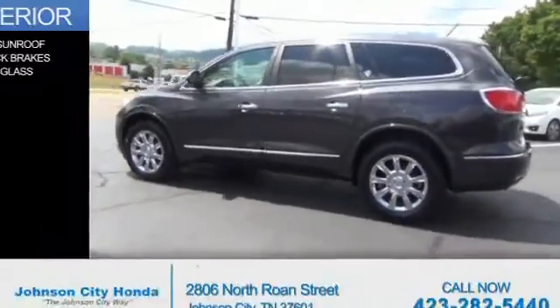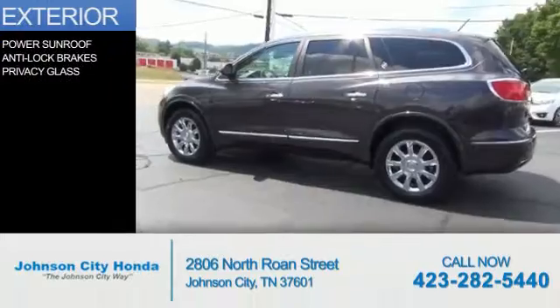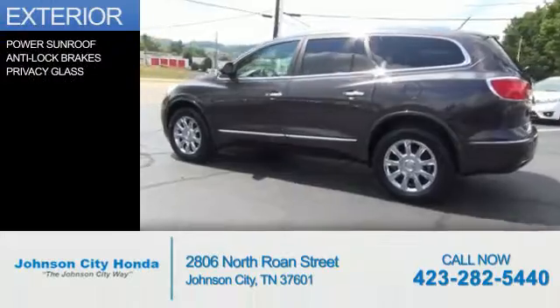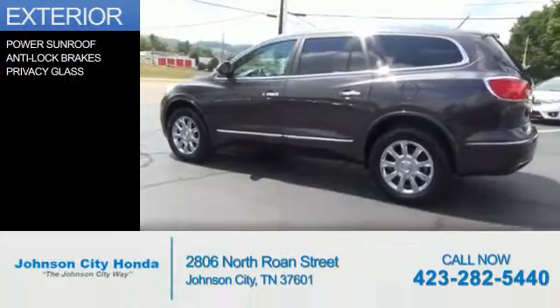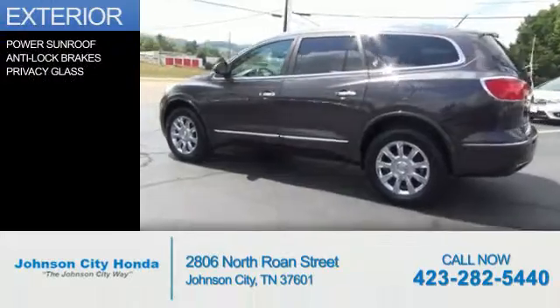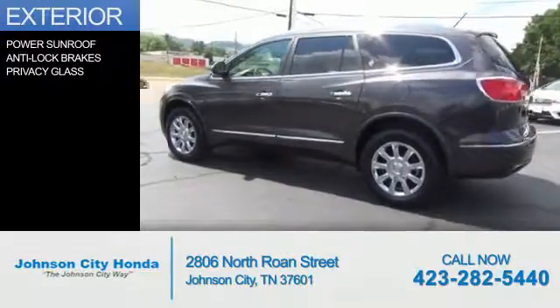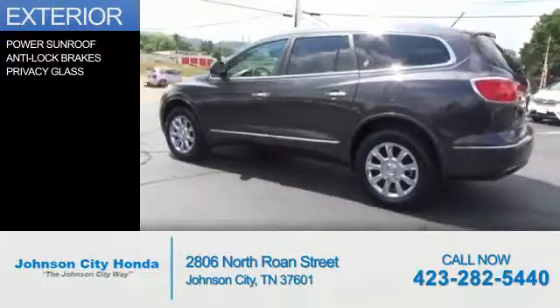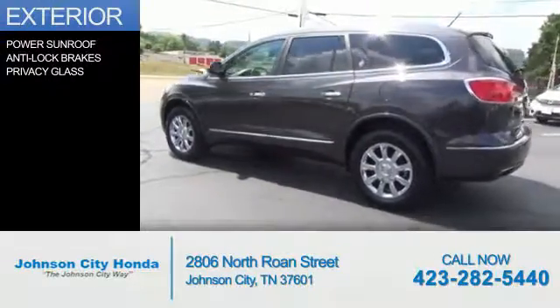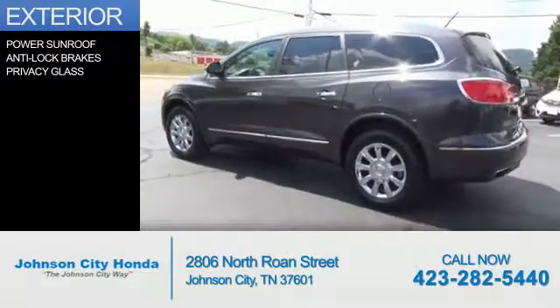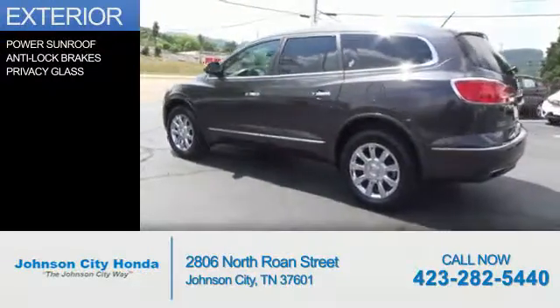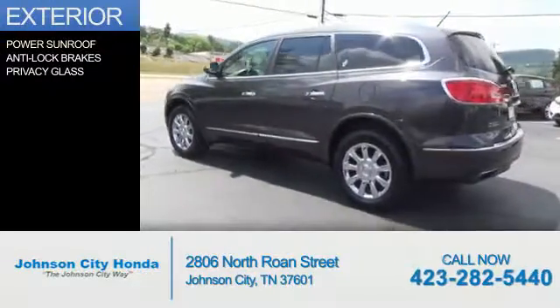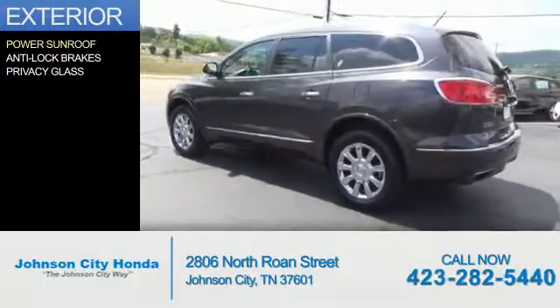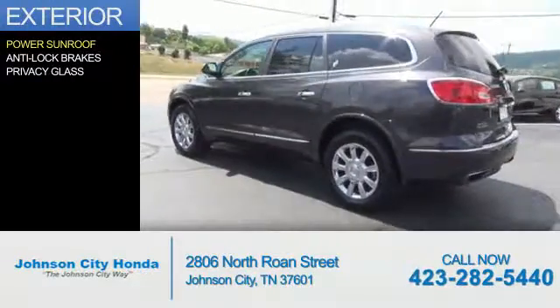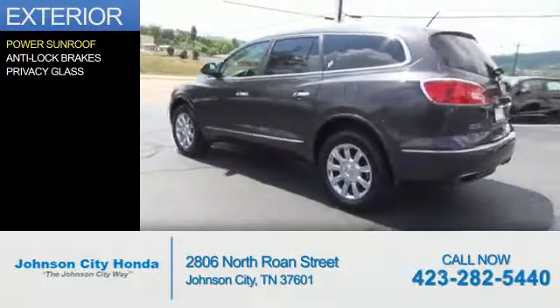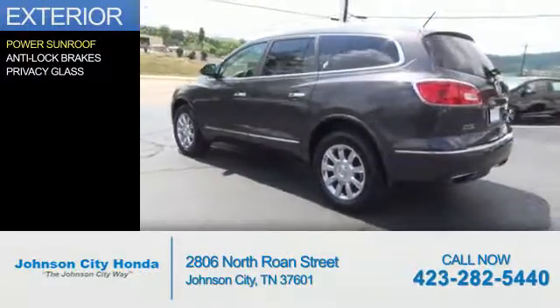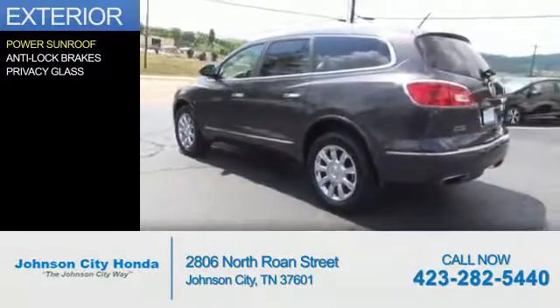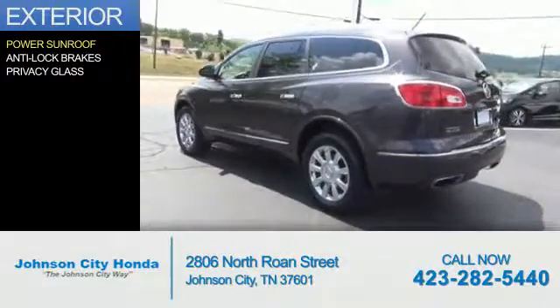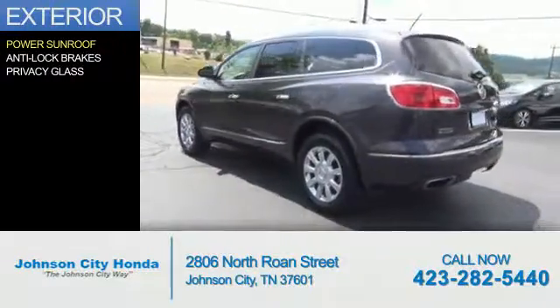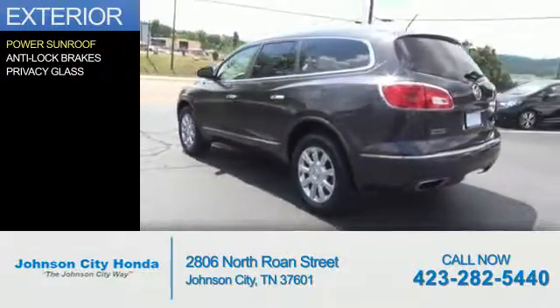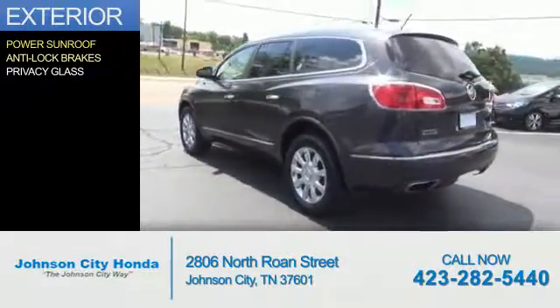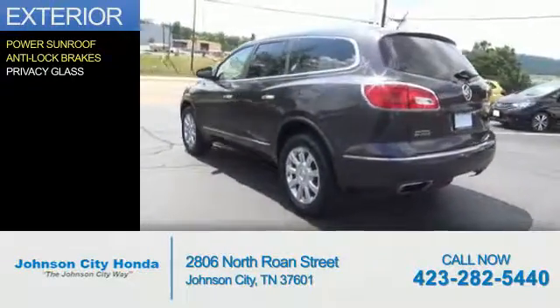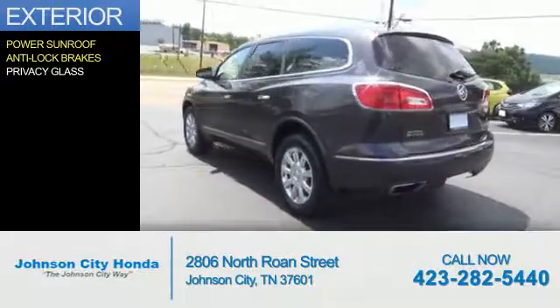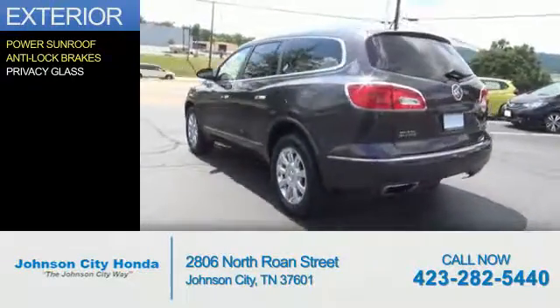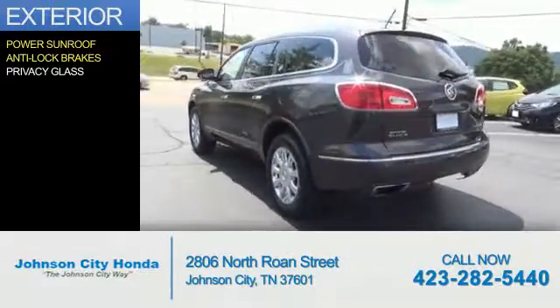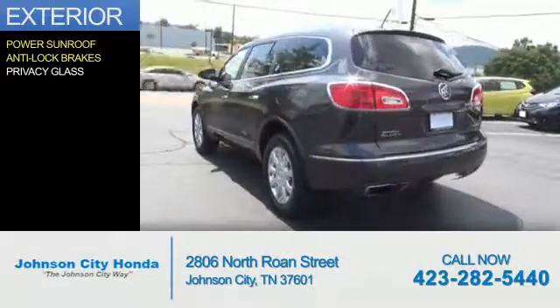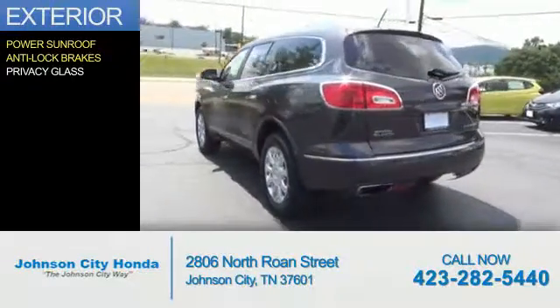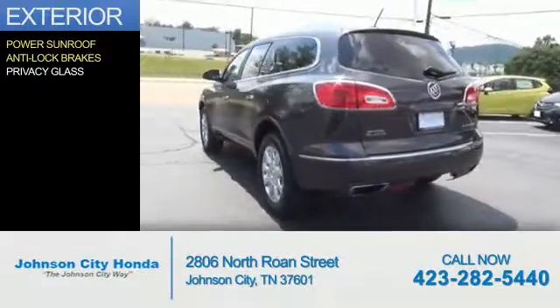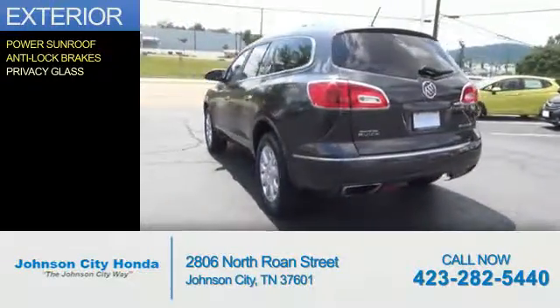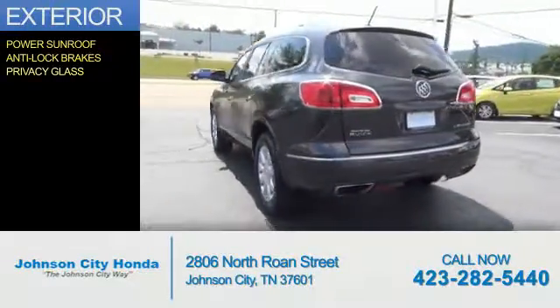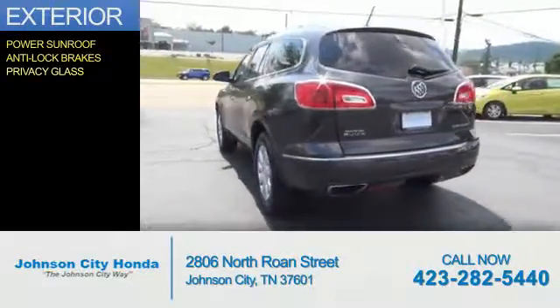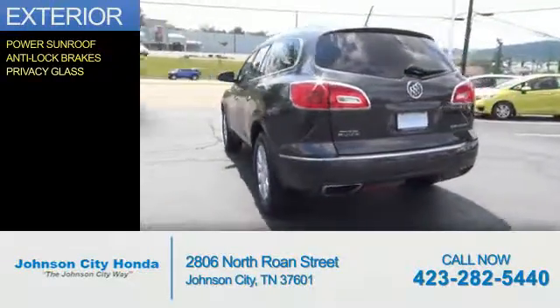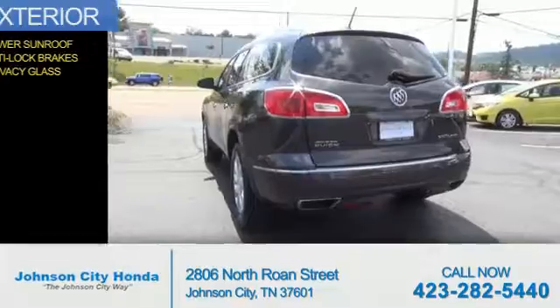The features include a power sunroof, anti-lock brakes, and privacy glass.